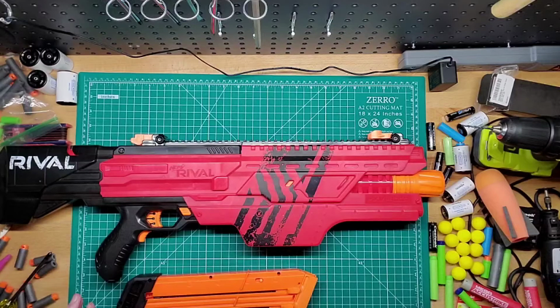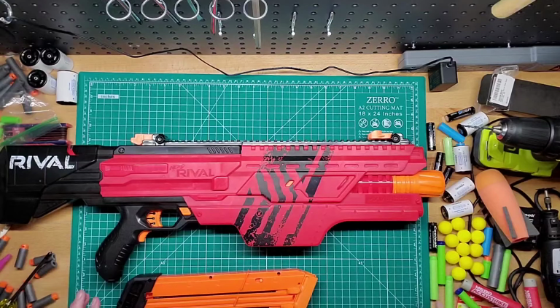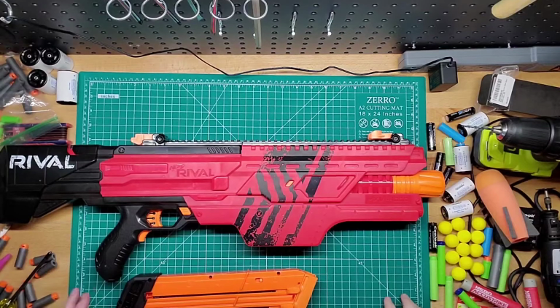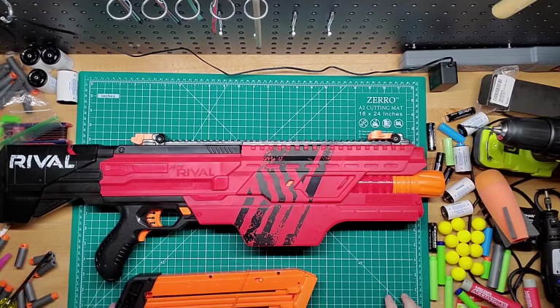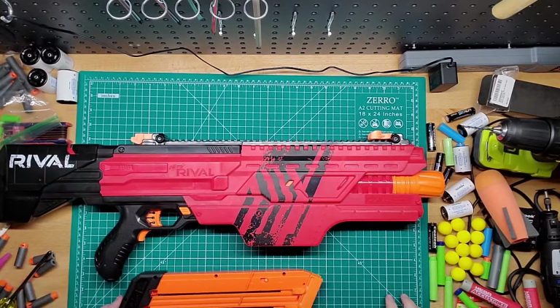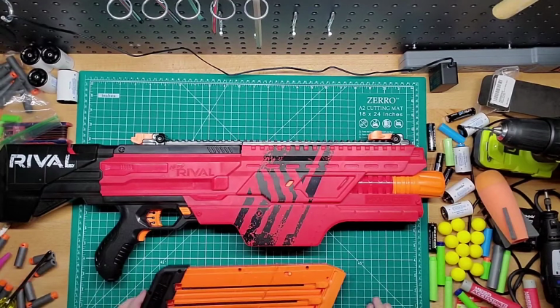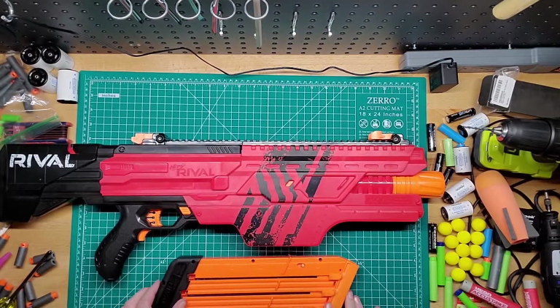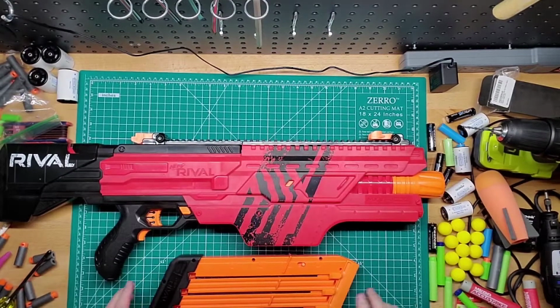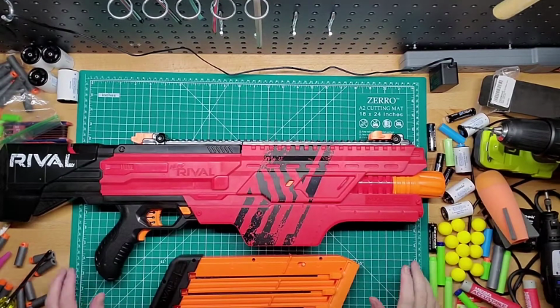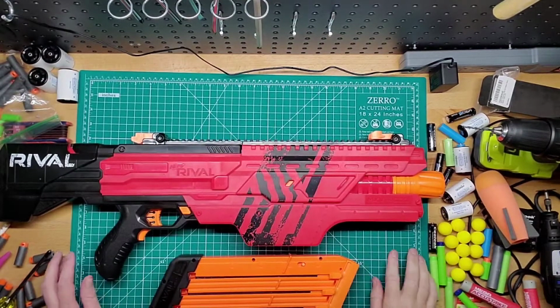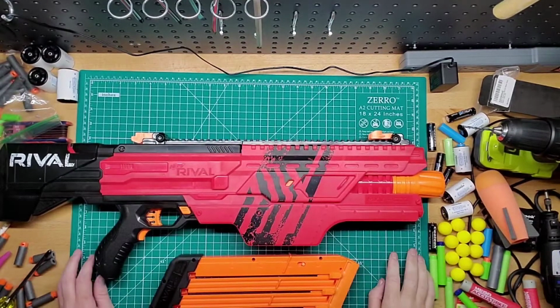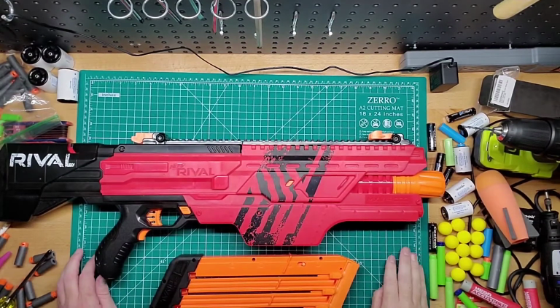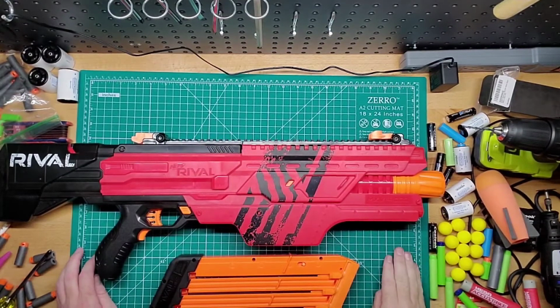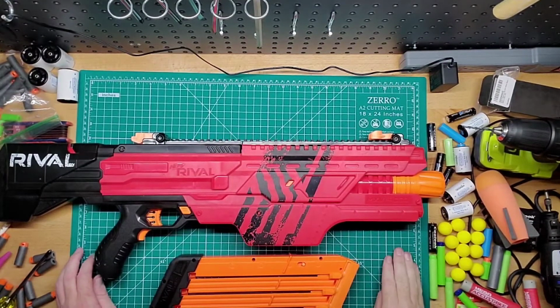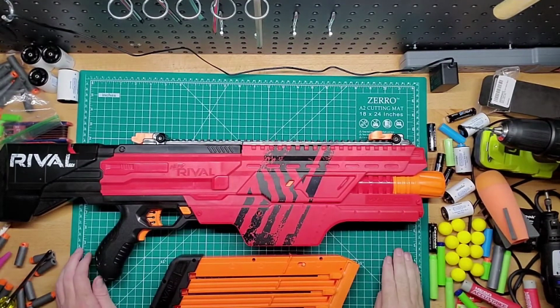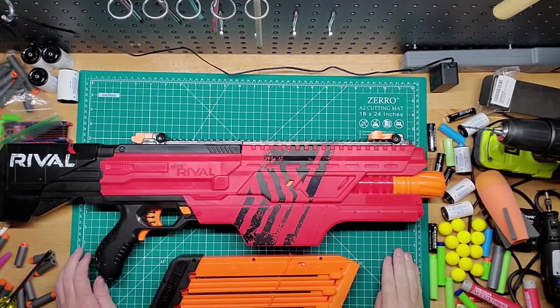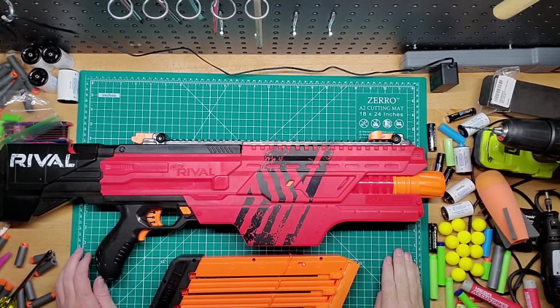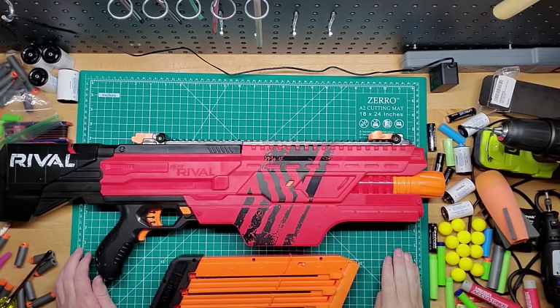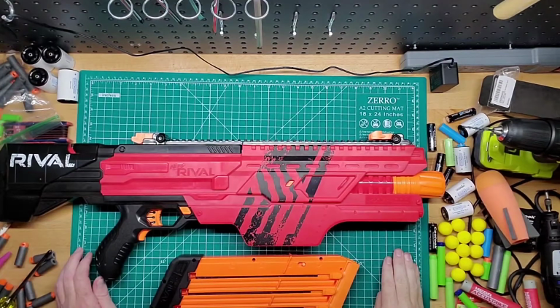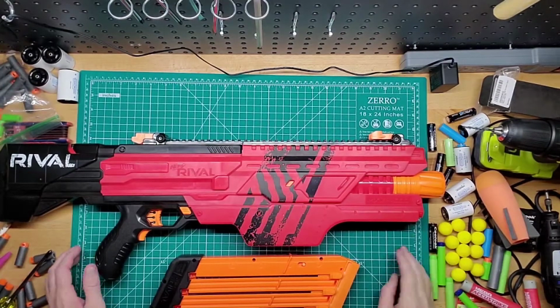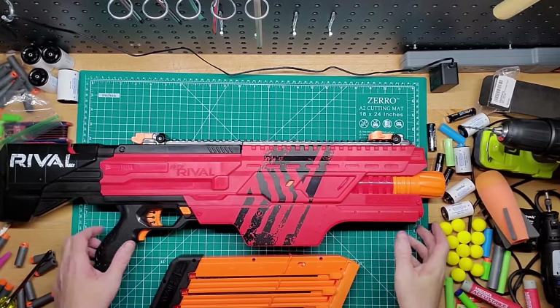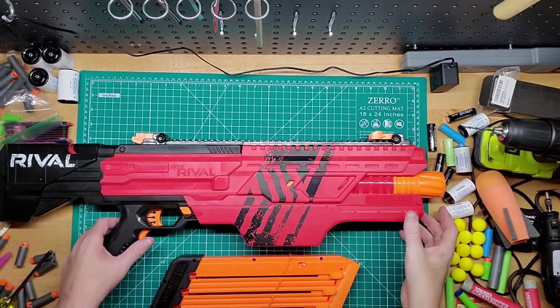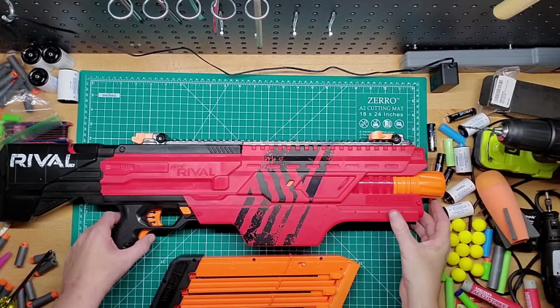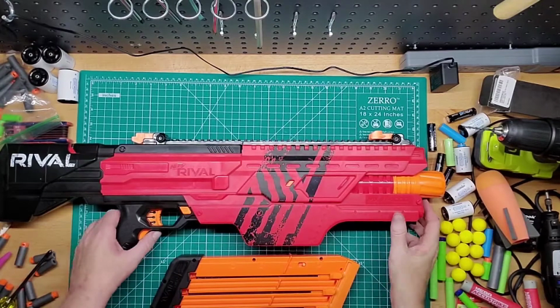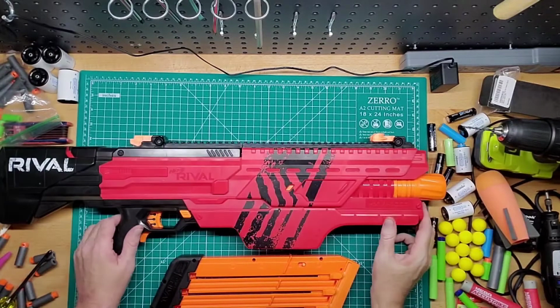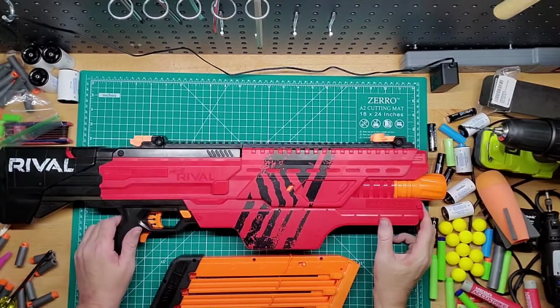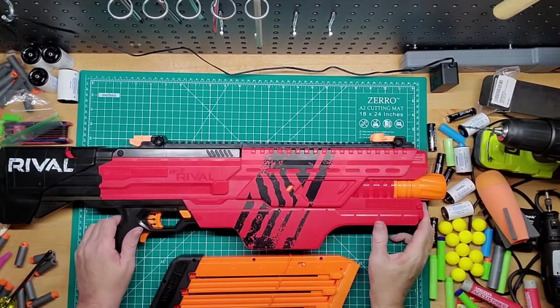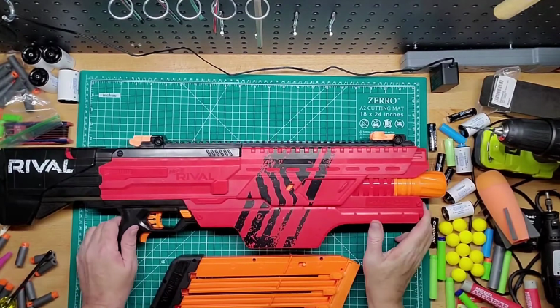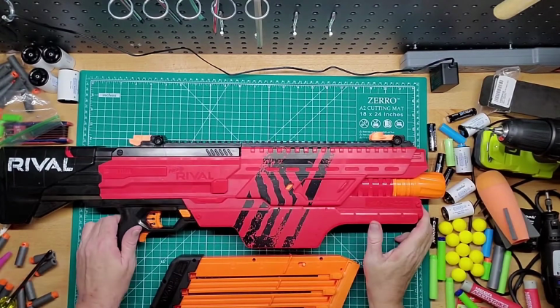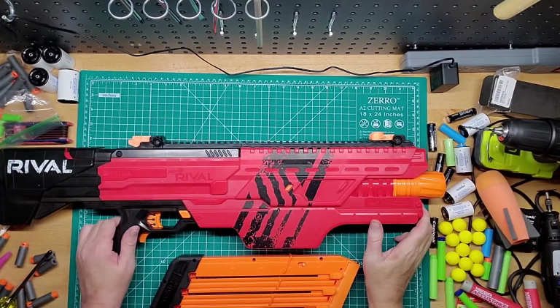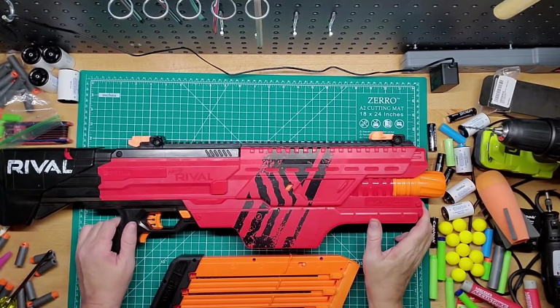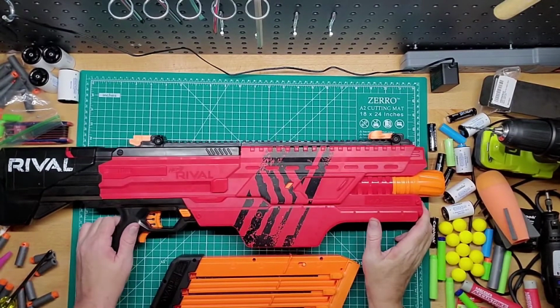Hey guys, welcome back to Gimms Mods. I just wanted to go over the Nerf Rival Chaos here. This was a pretty cool blaster when it came out.